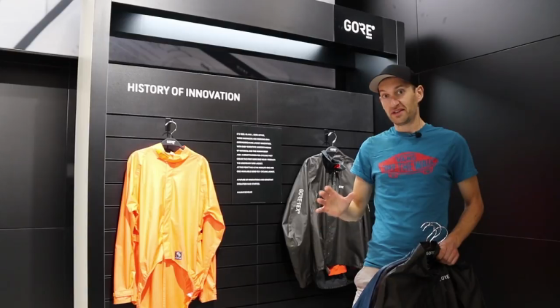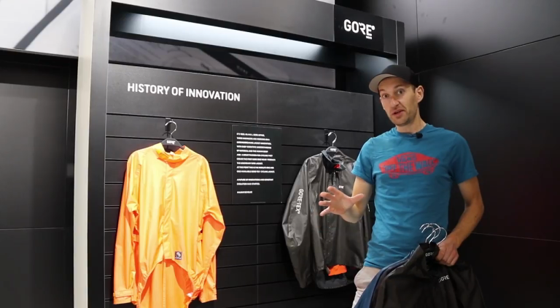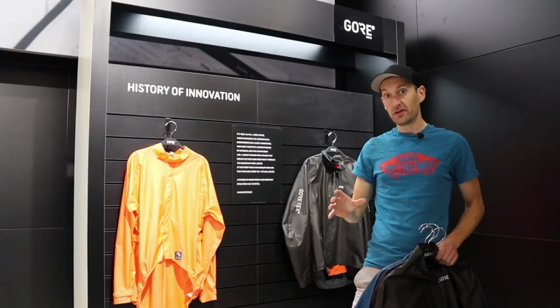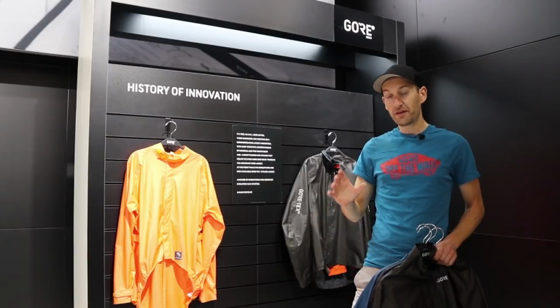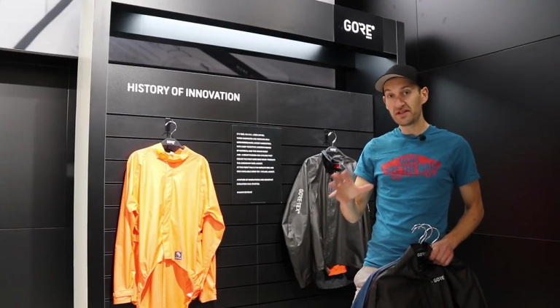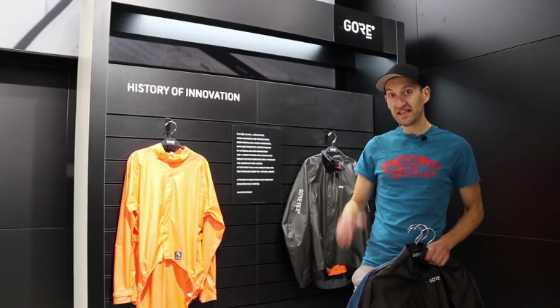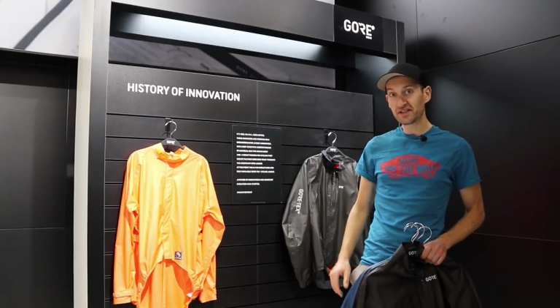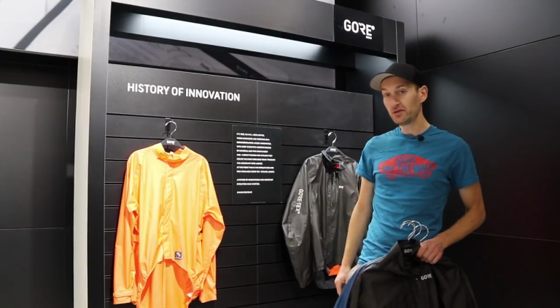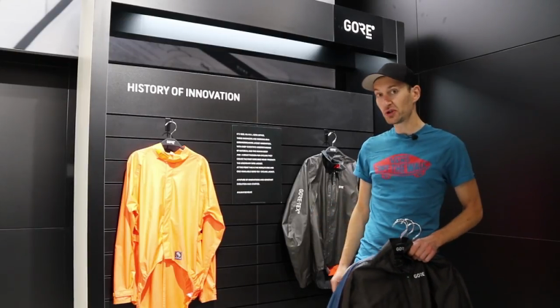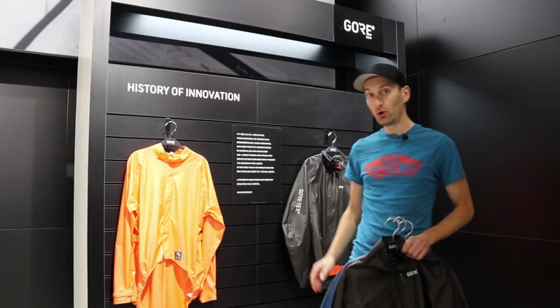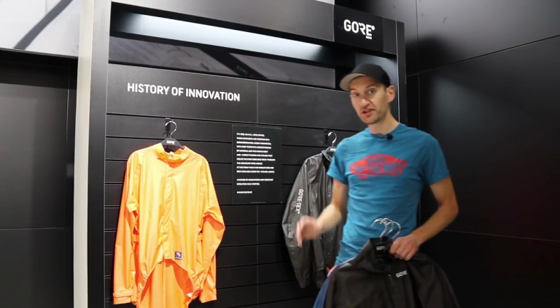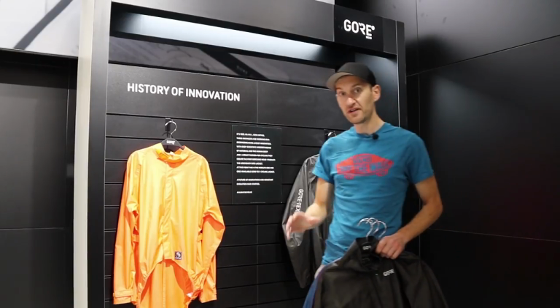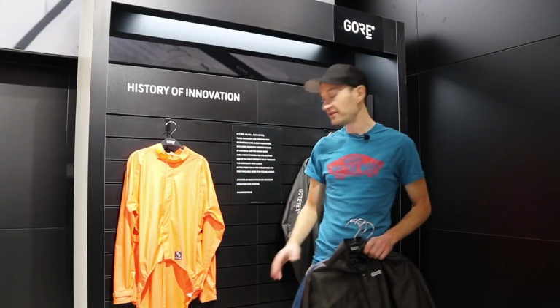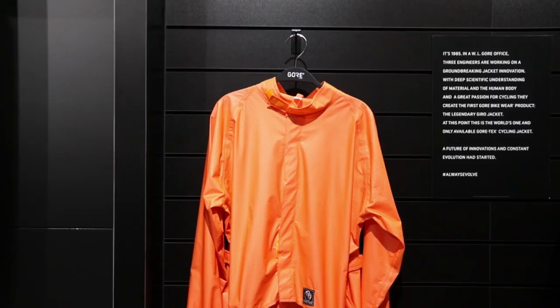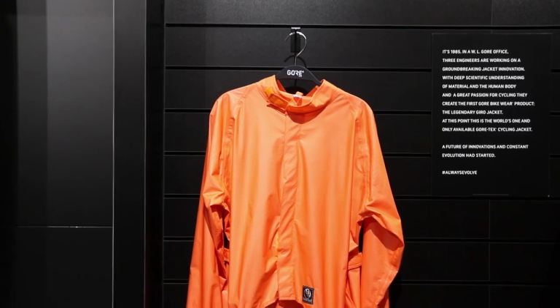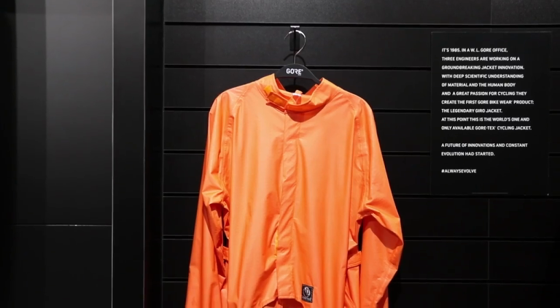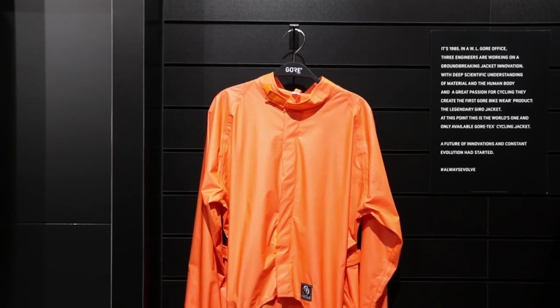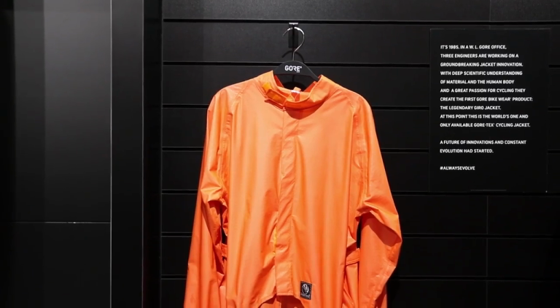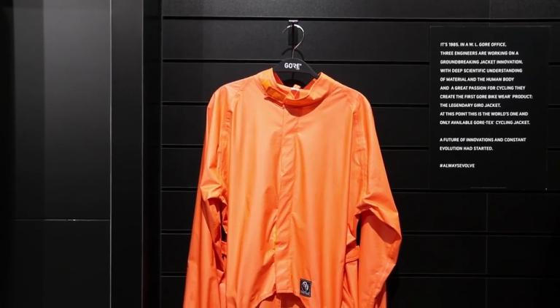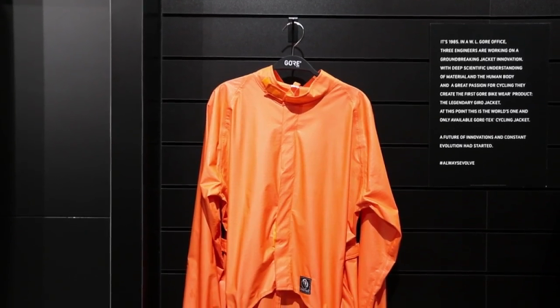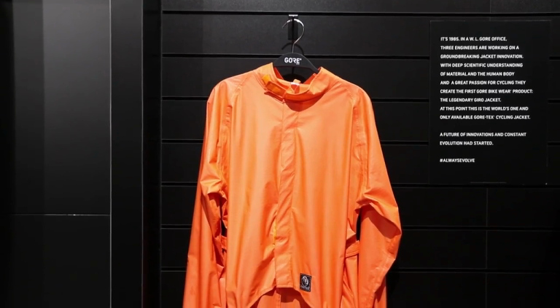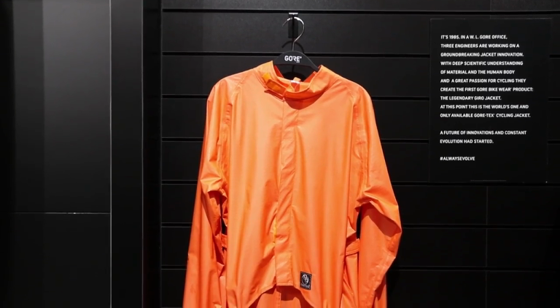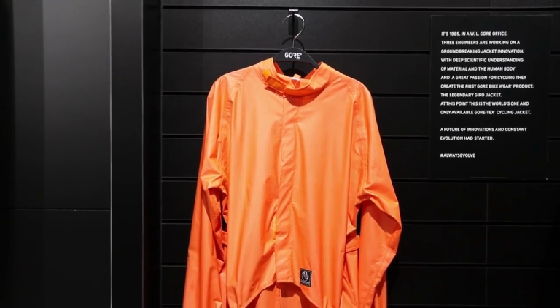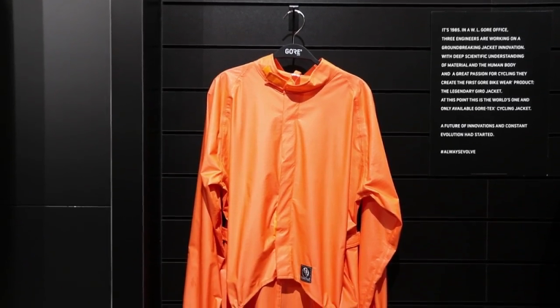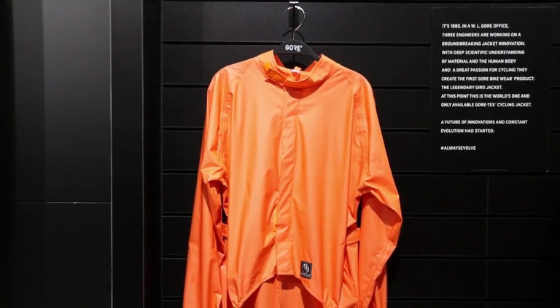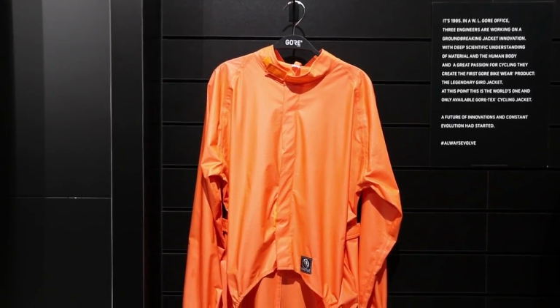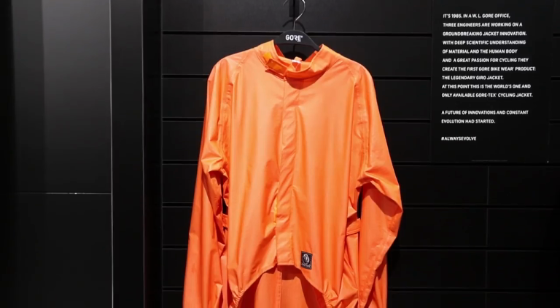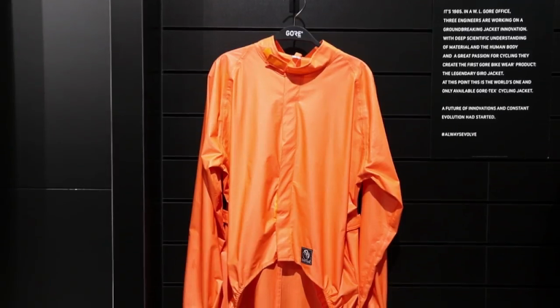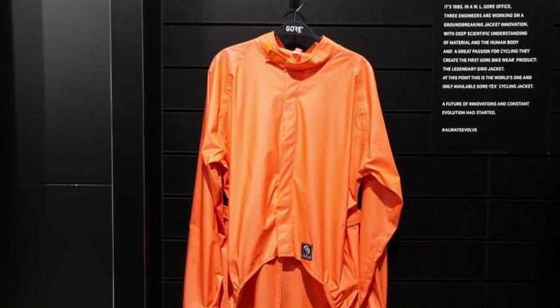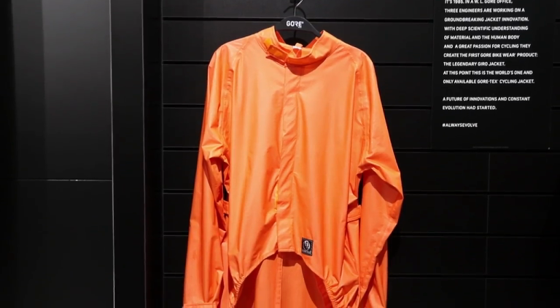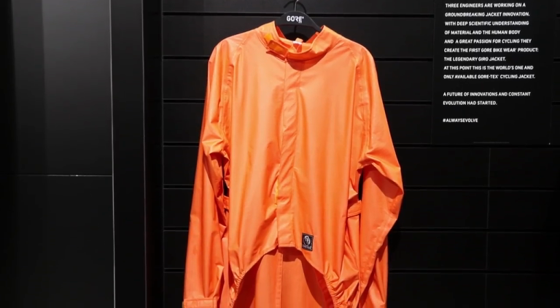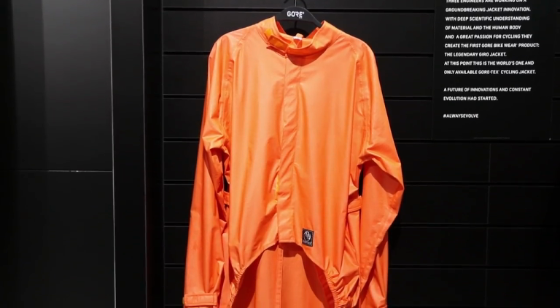30 years ago, Gore launched its first ever jacket, and this is it here. This is the original — this is where it all started for Gore.